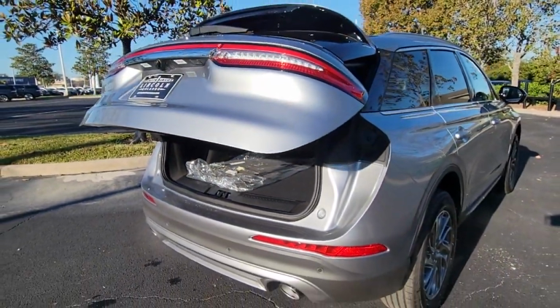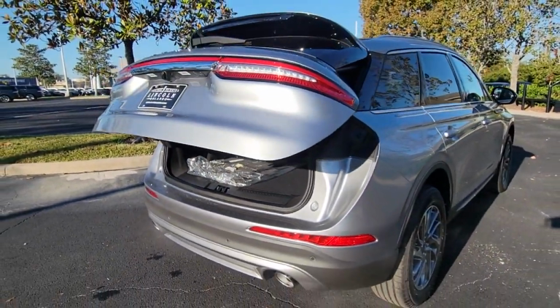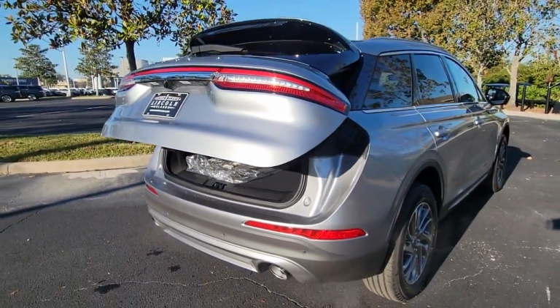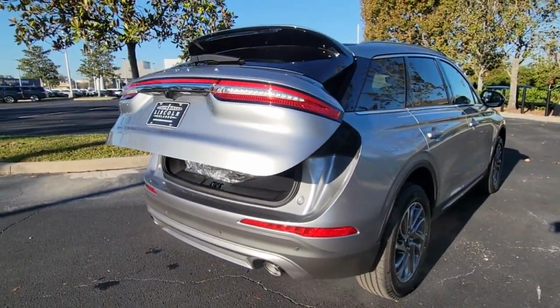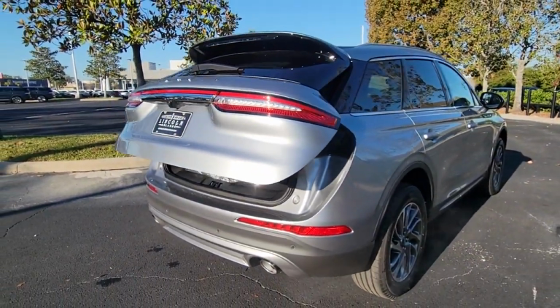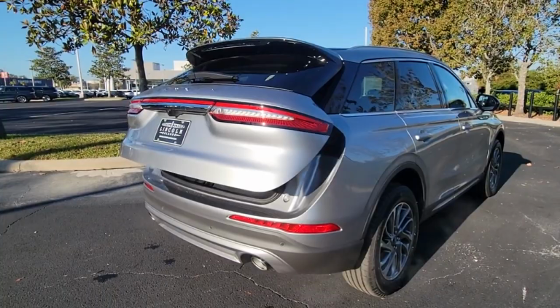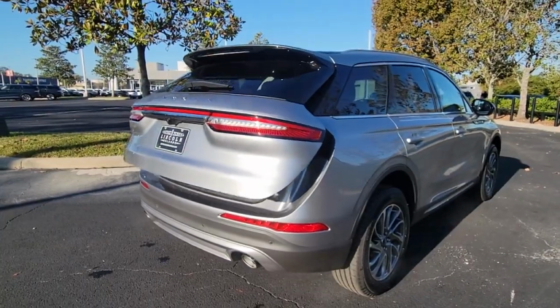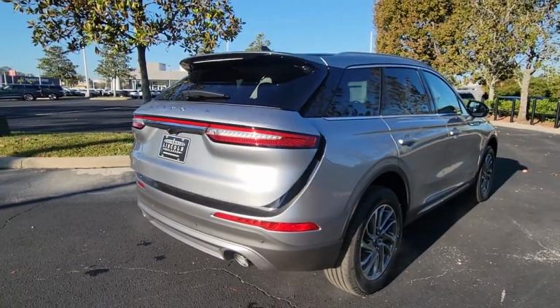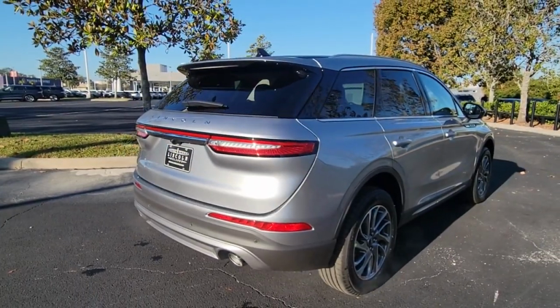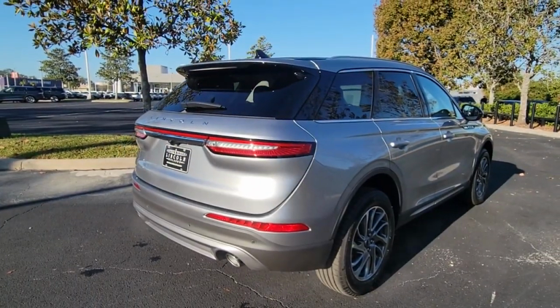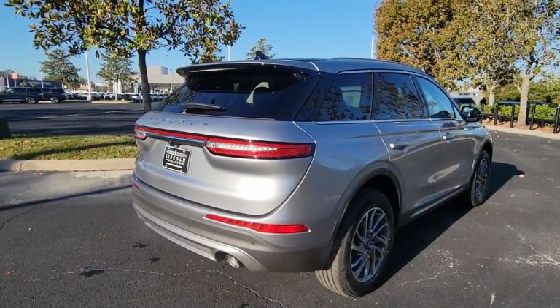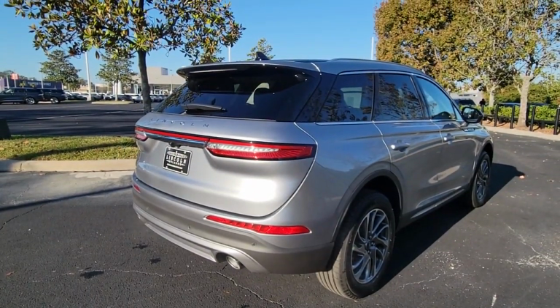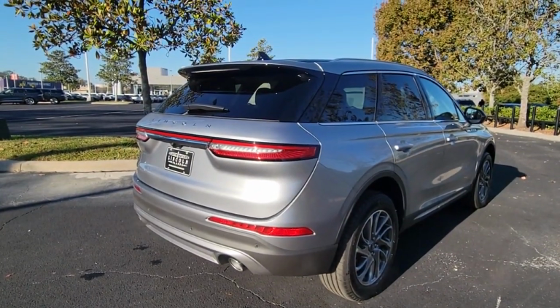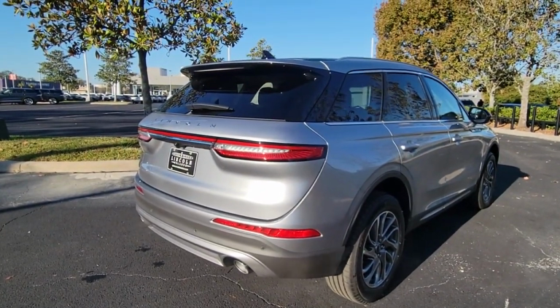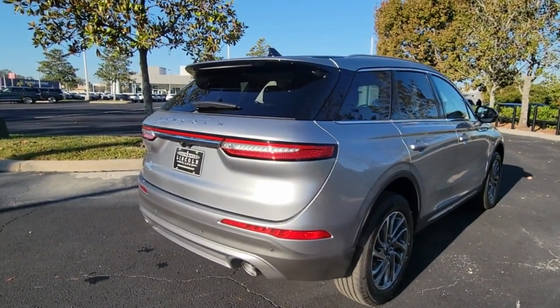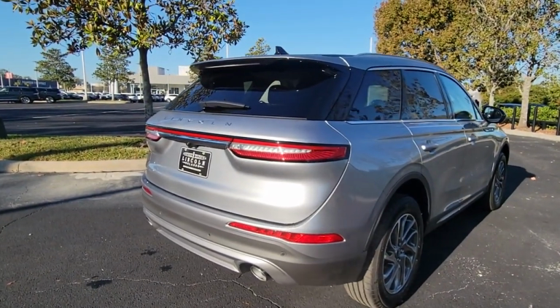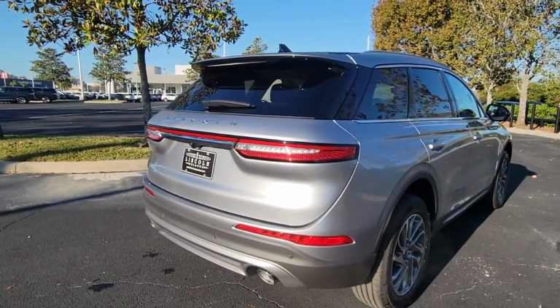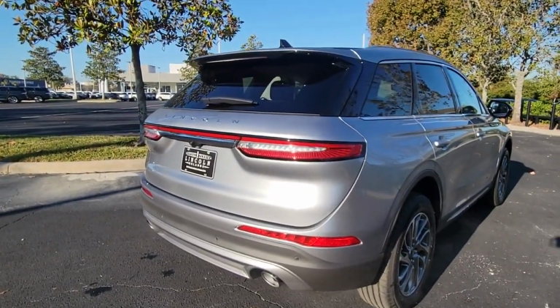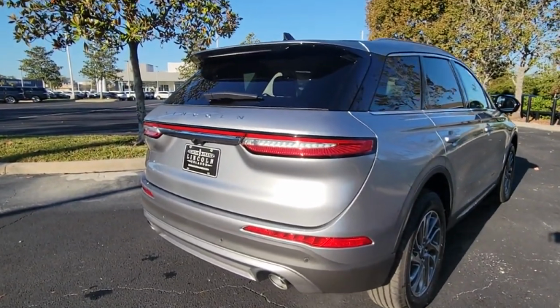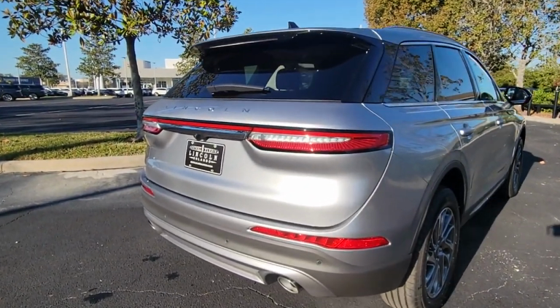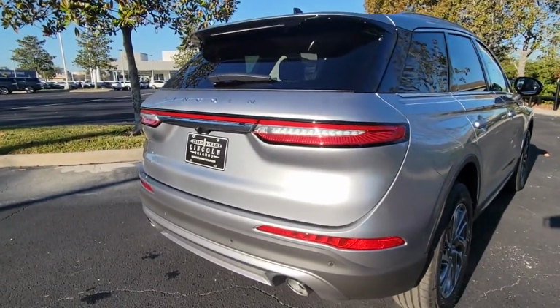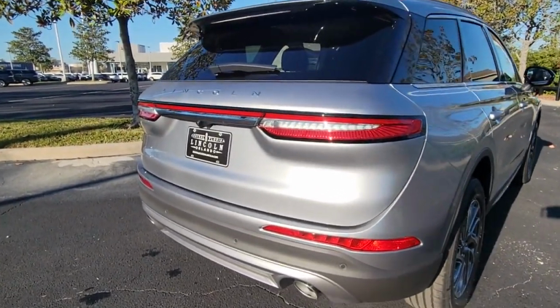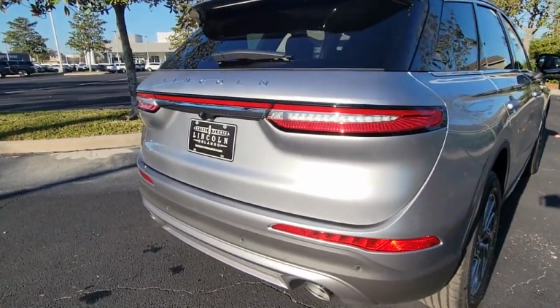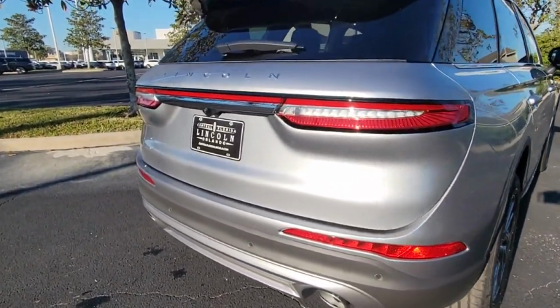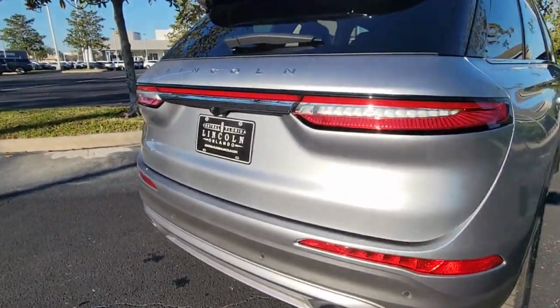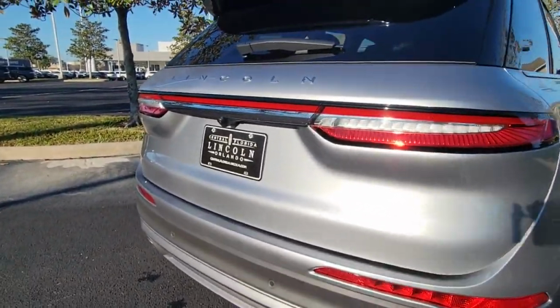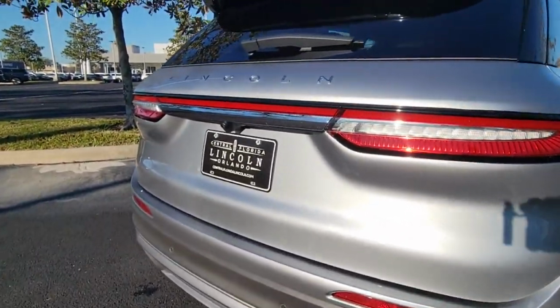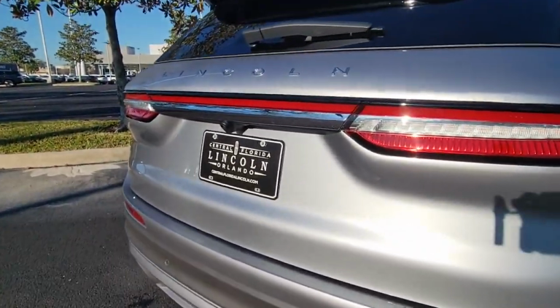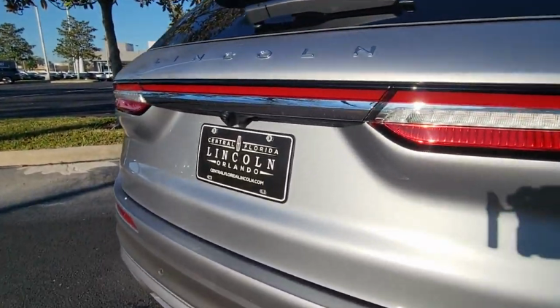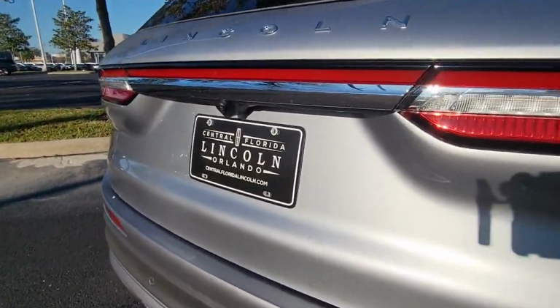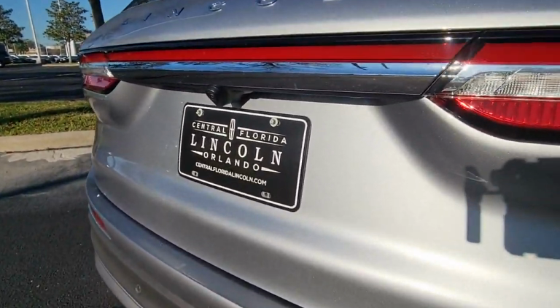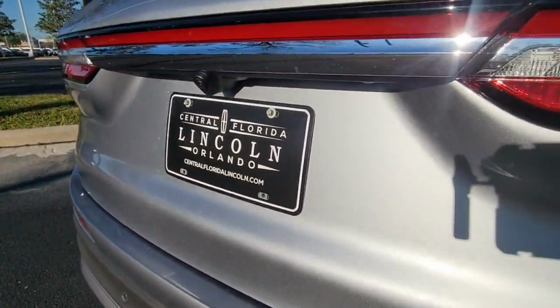Power passenger seat, keyless start, satellite radio, power liftgate, and backup camera.